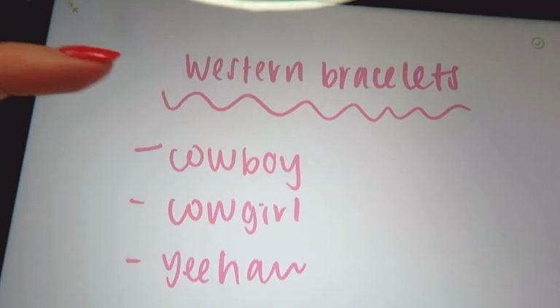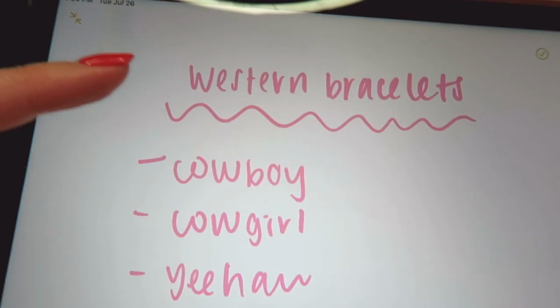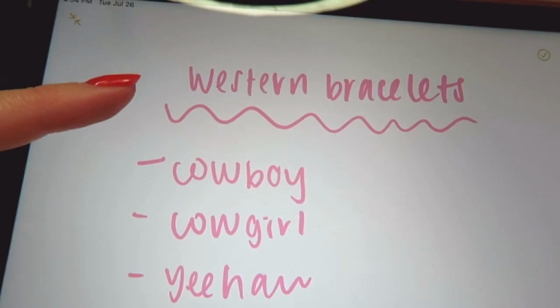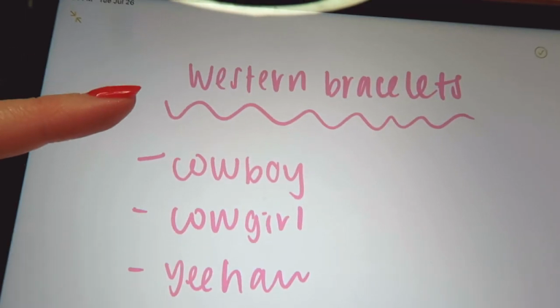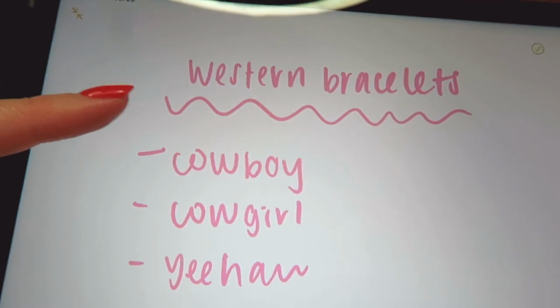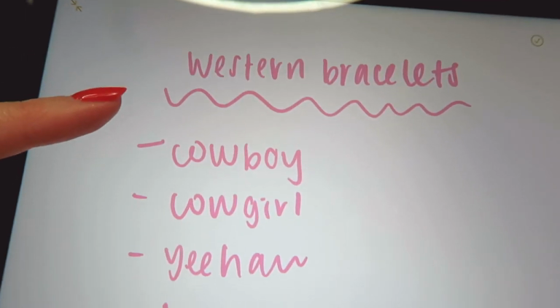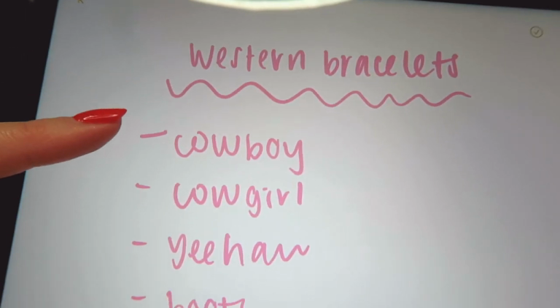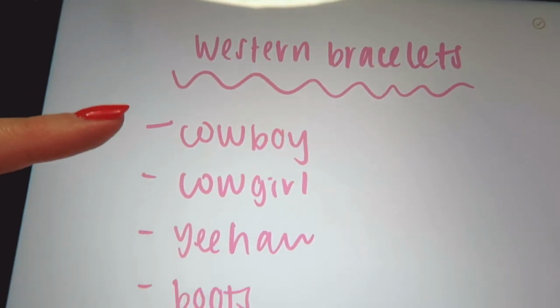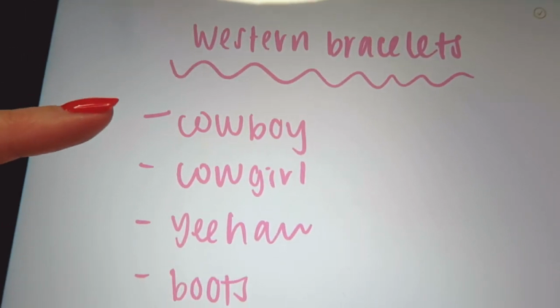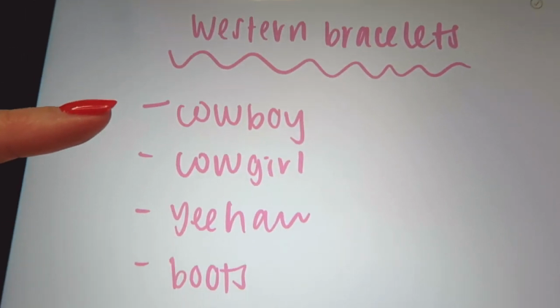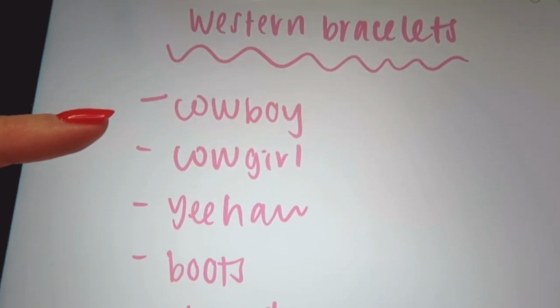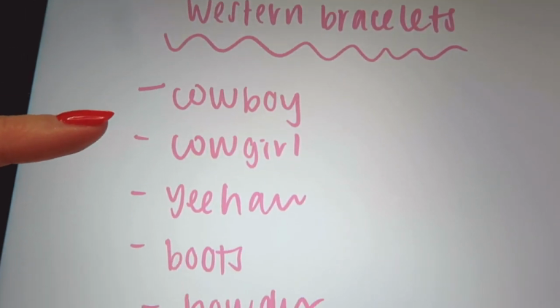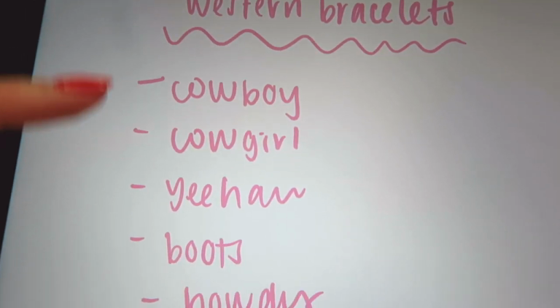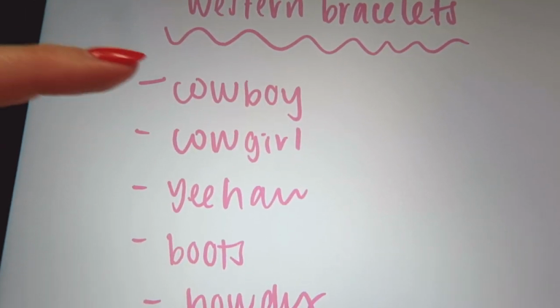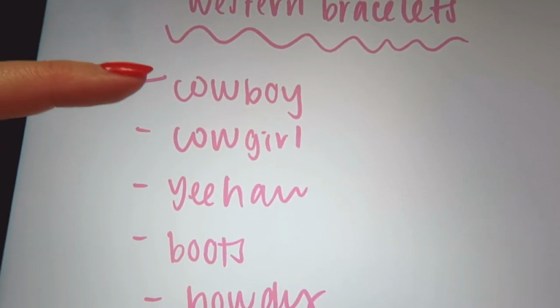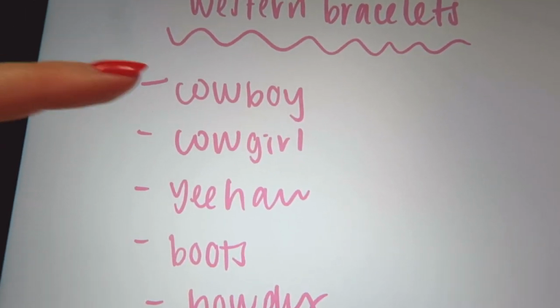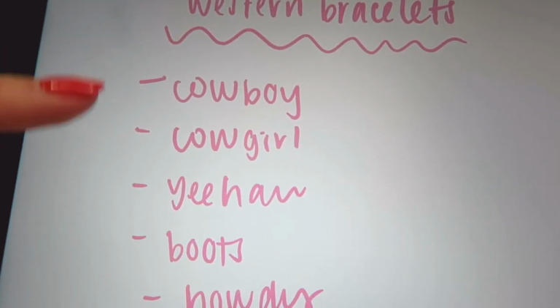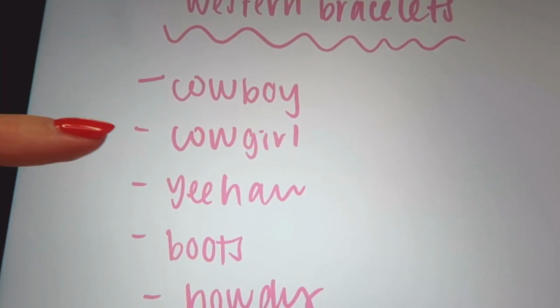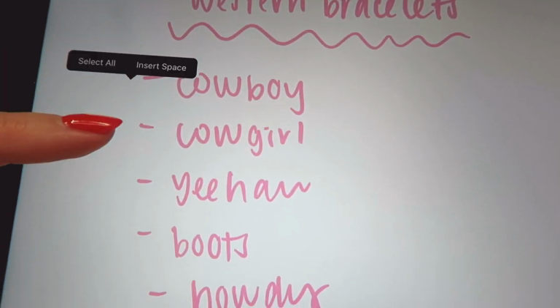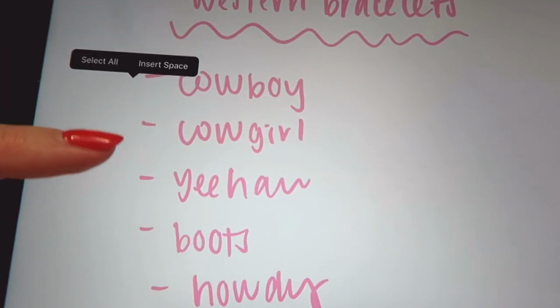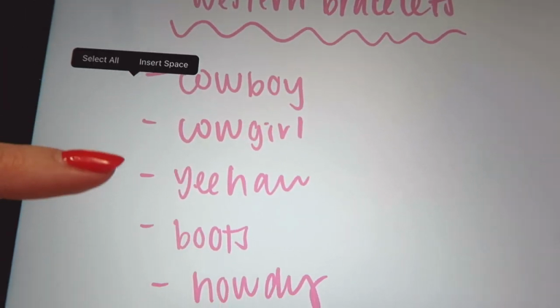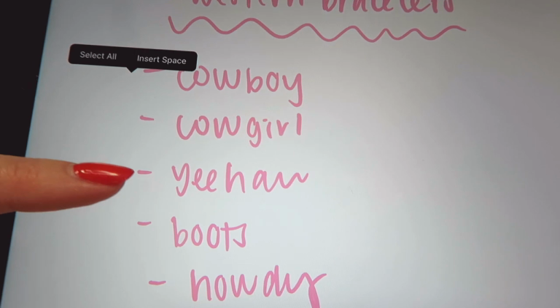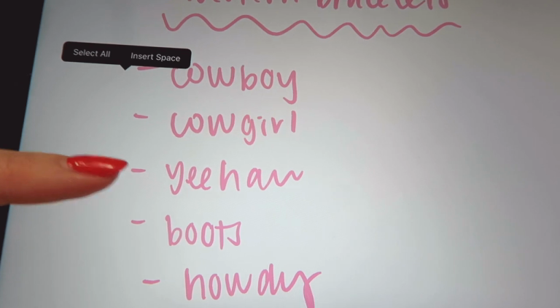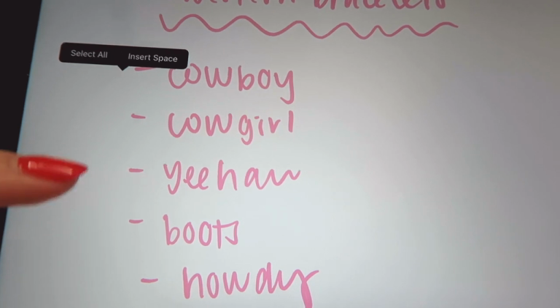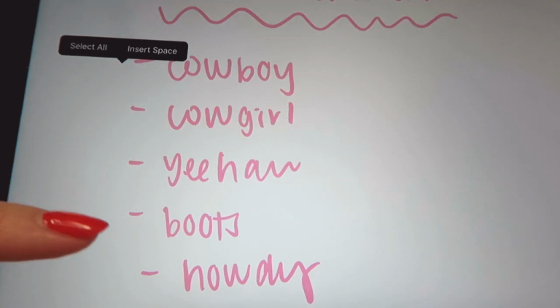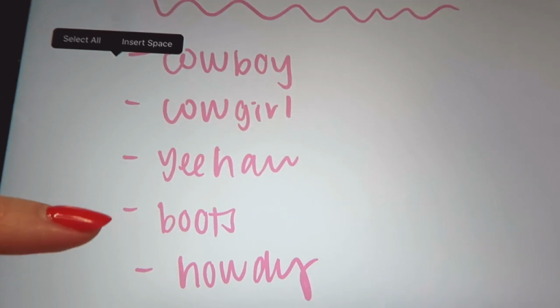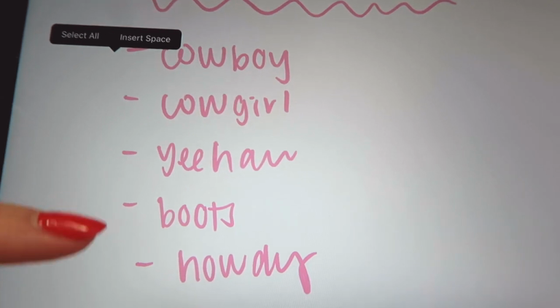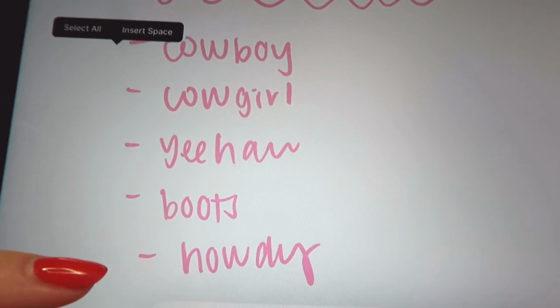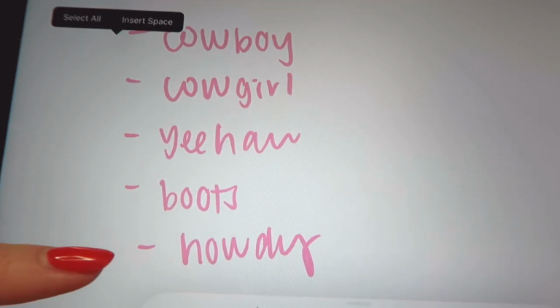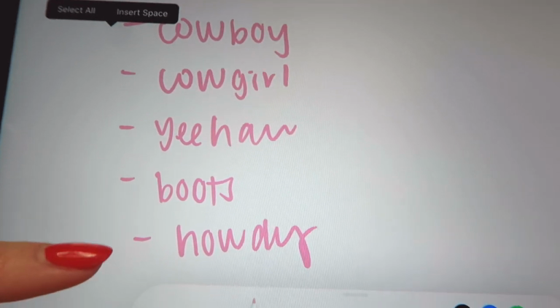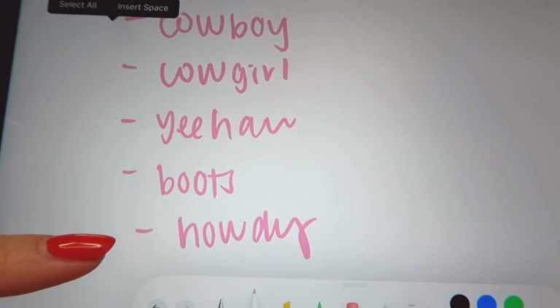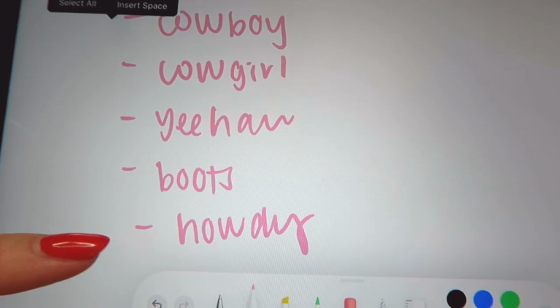So these are the bracelets I'm going to do: cowboy, cowgirl, yeehaw, boot, and howdy. I just thought this would be fun — cute little country bracelets.